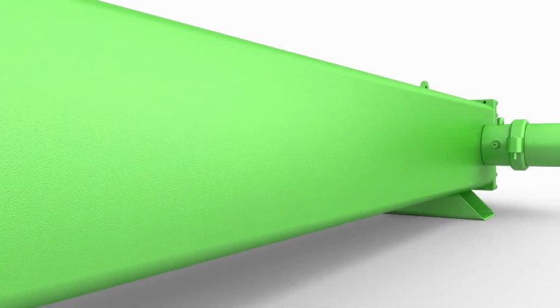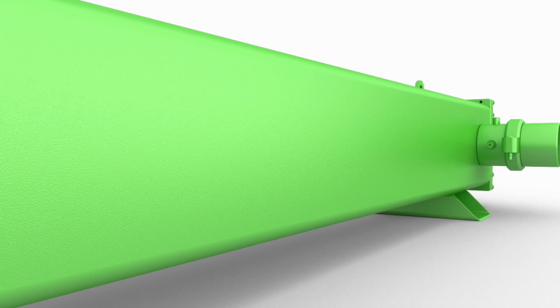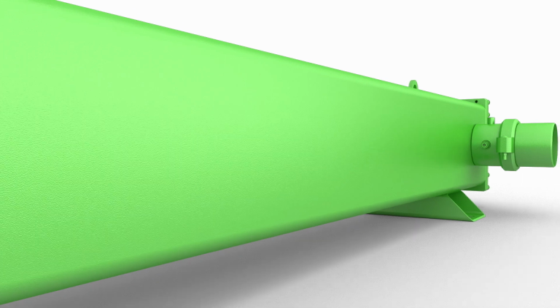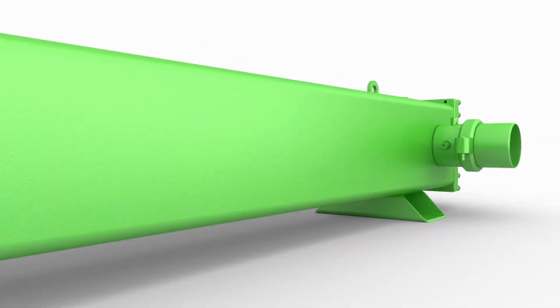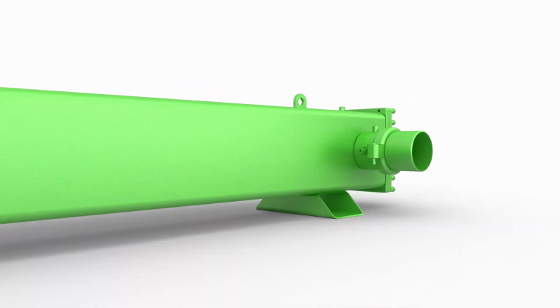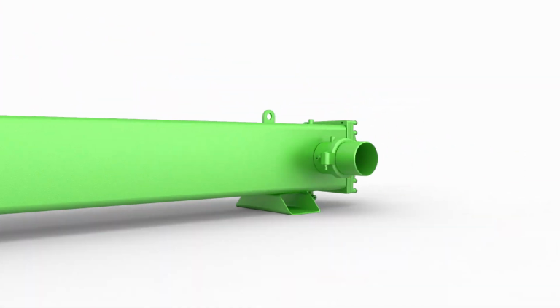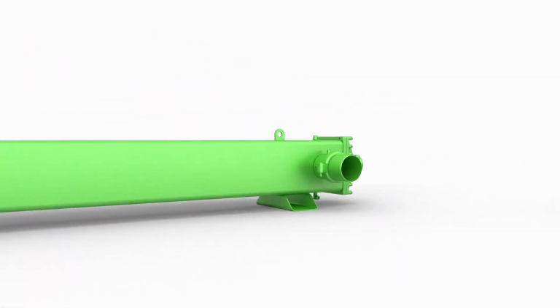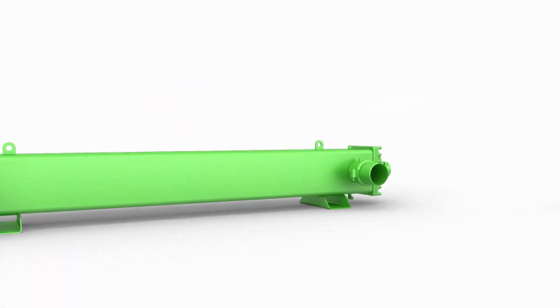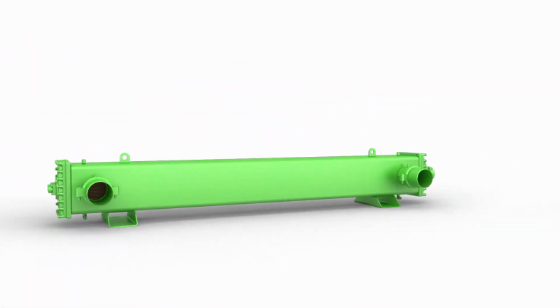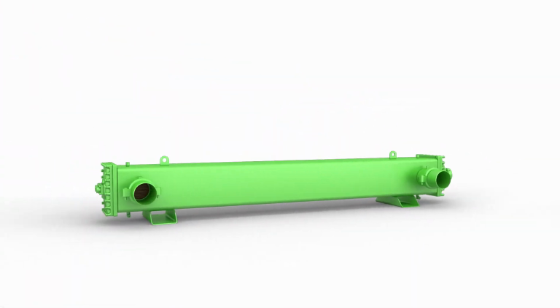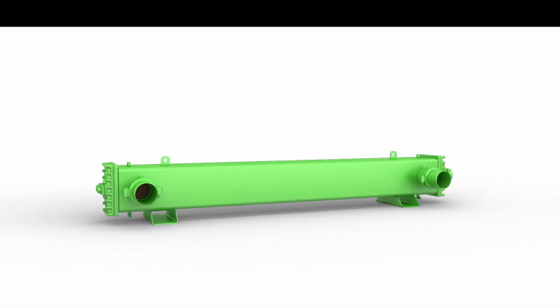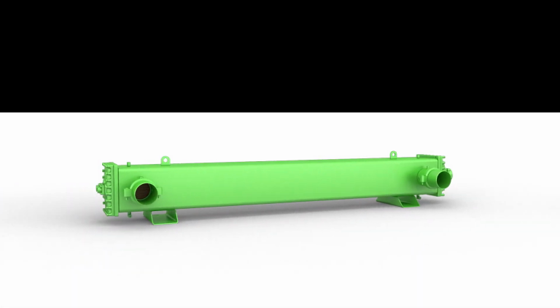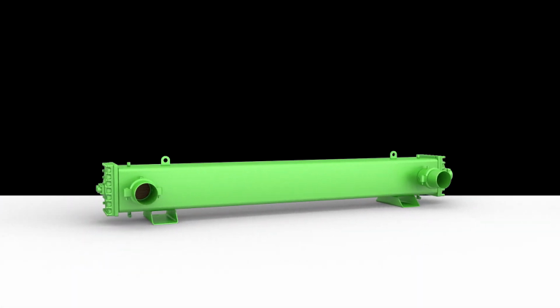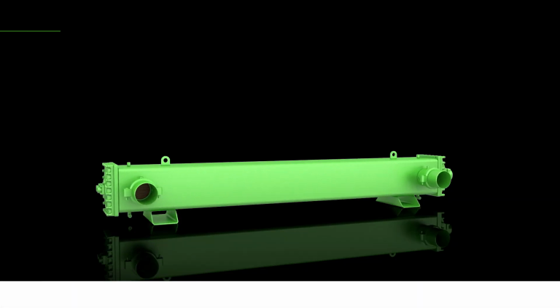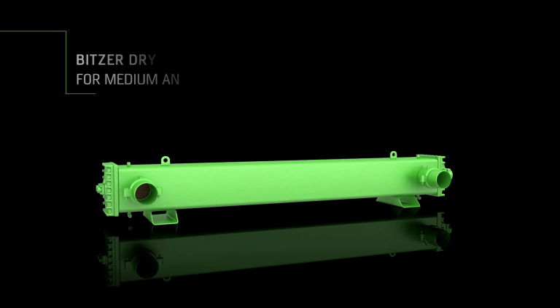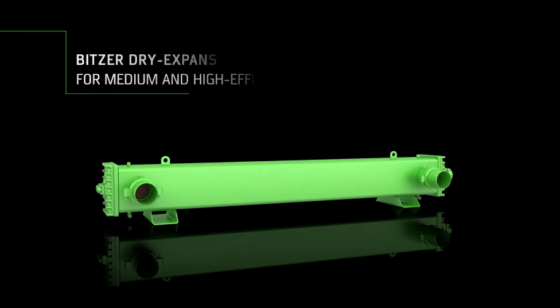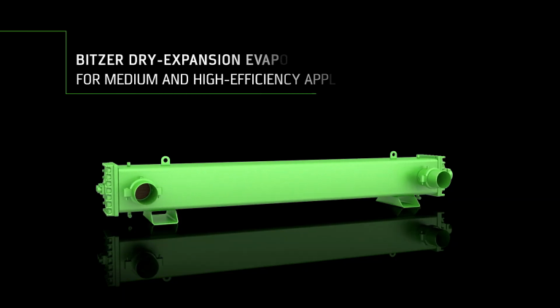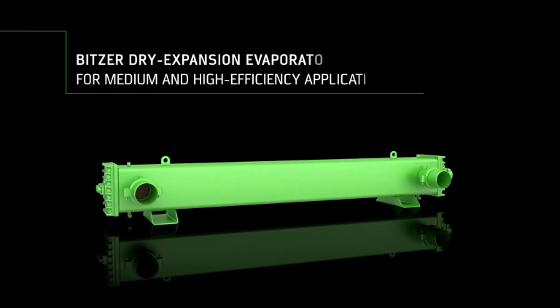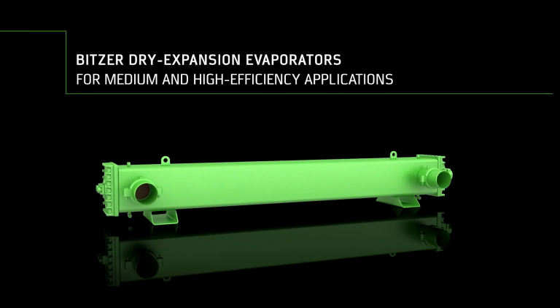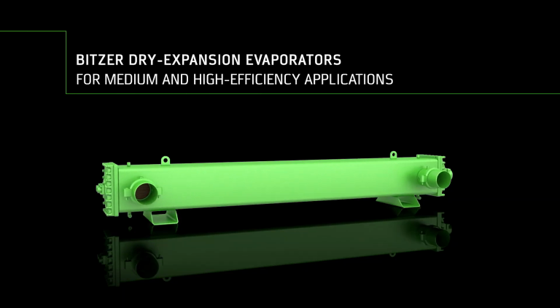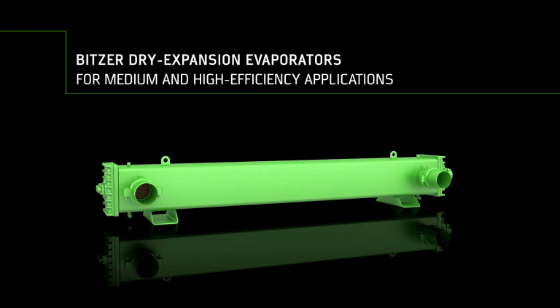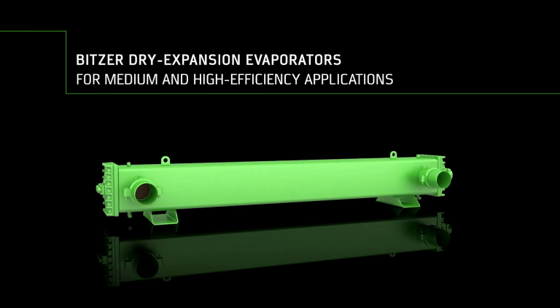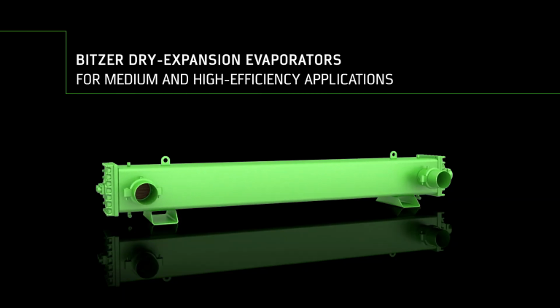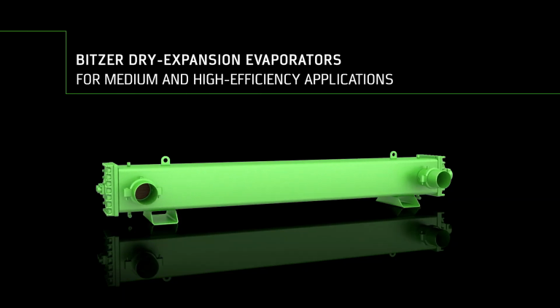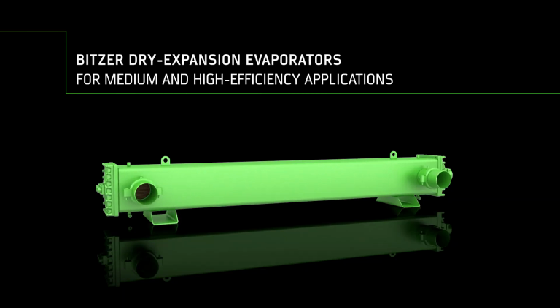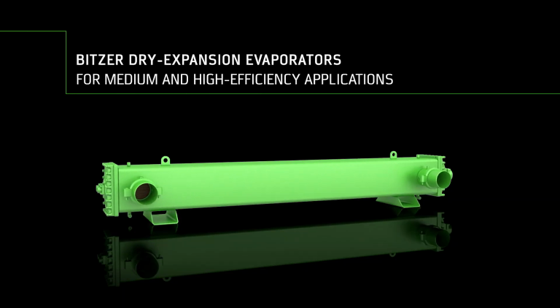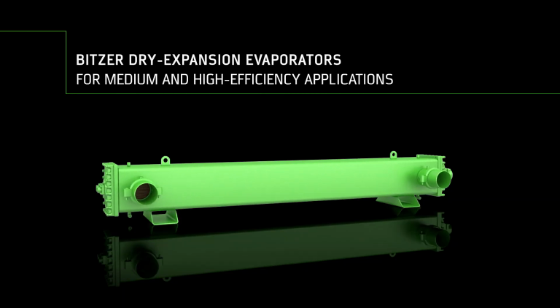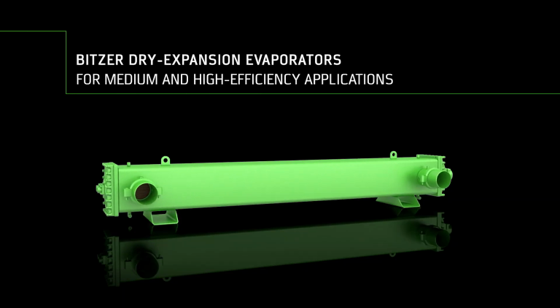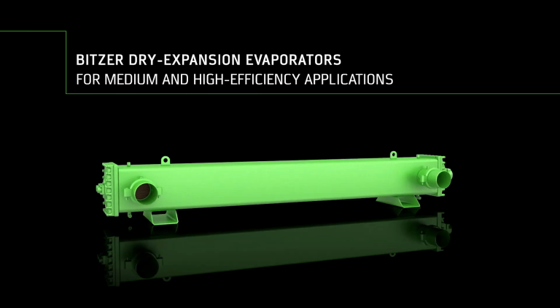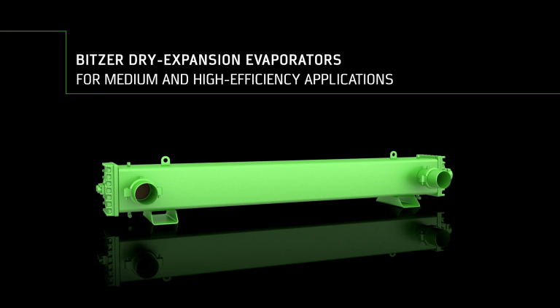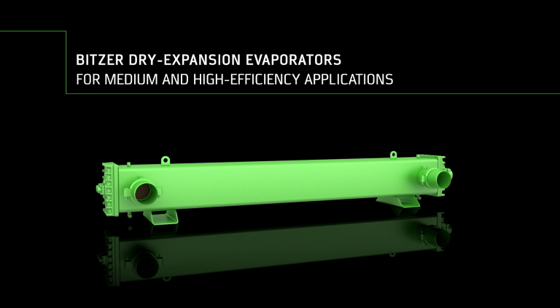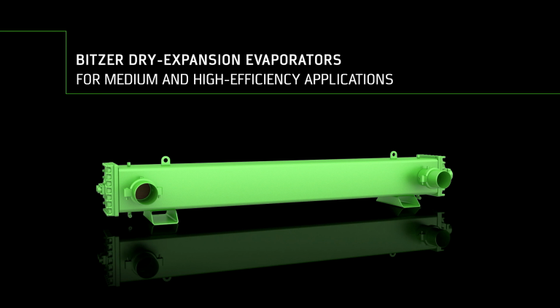Bitsa evaporators stand for maximum efficiency, robustness, and compactness.